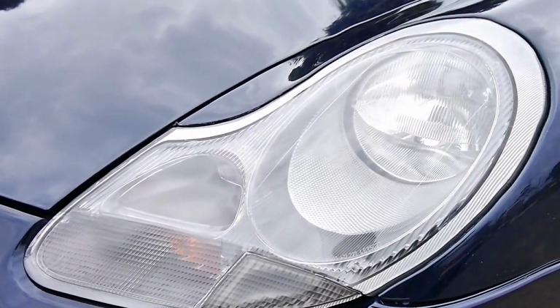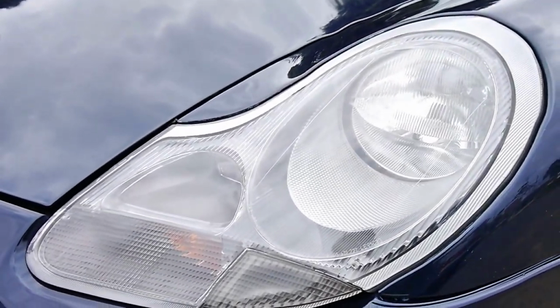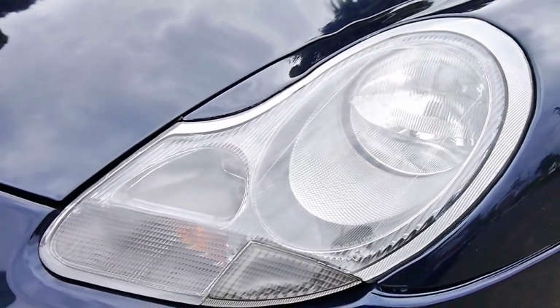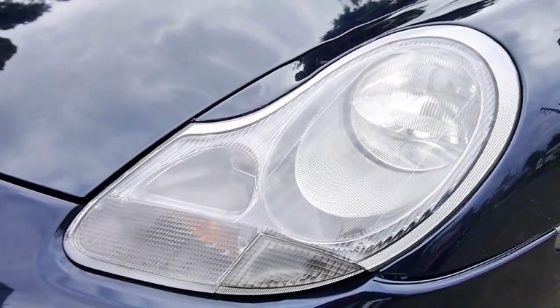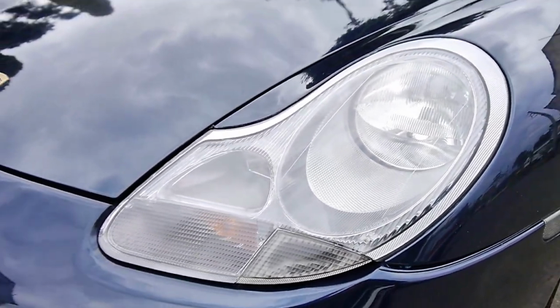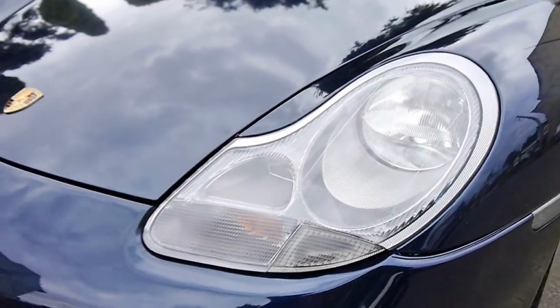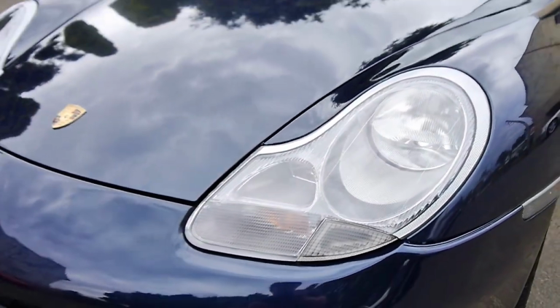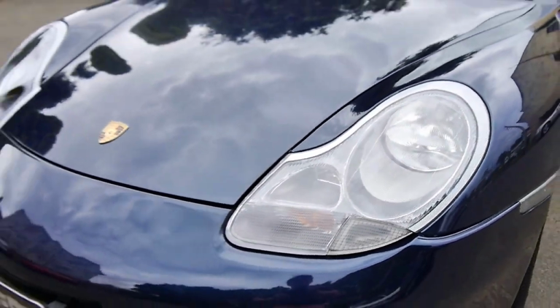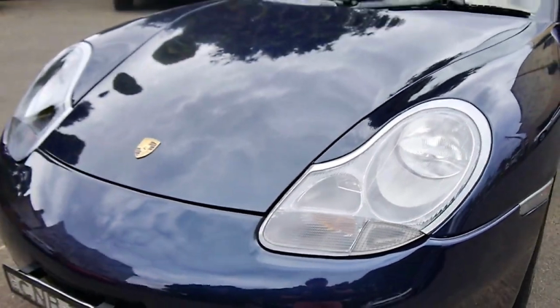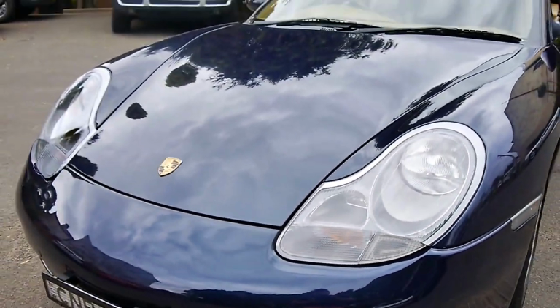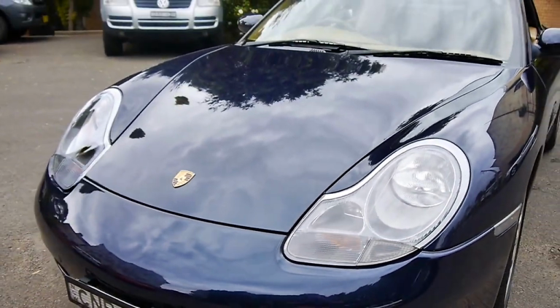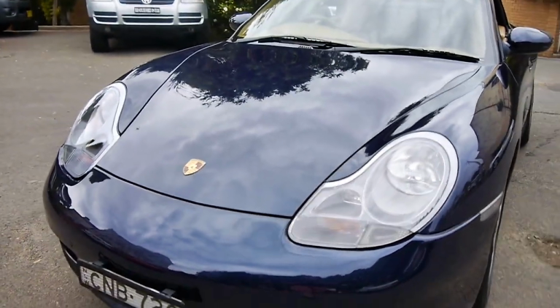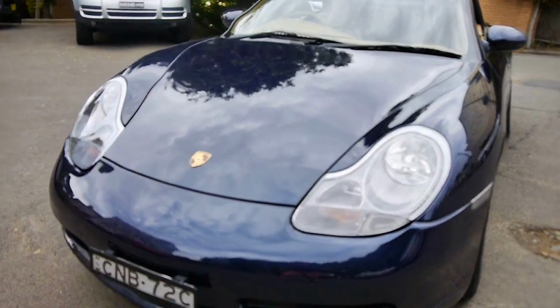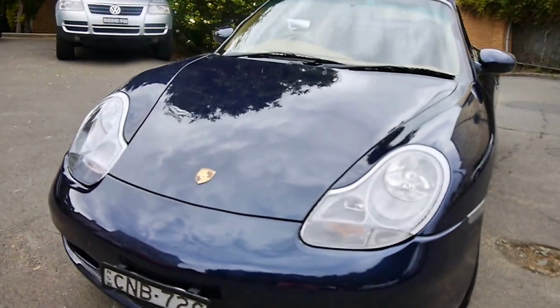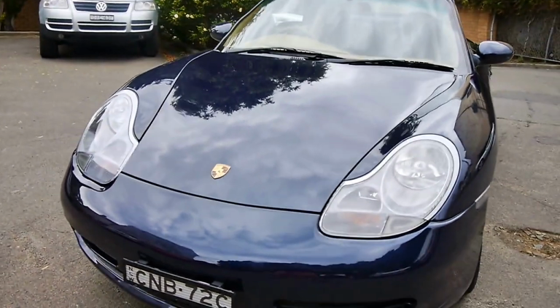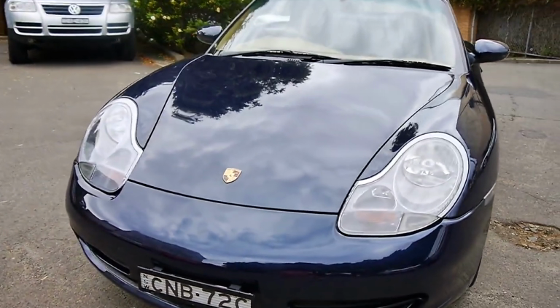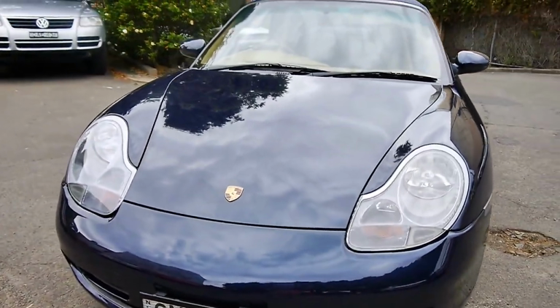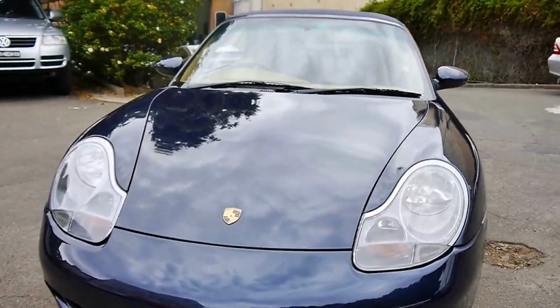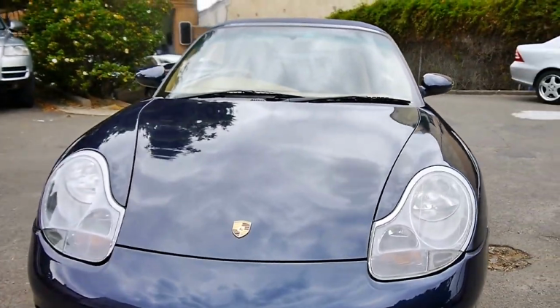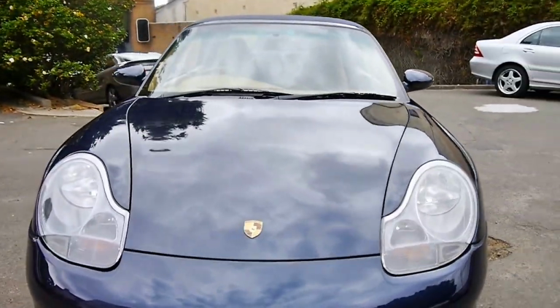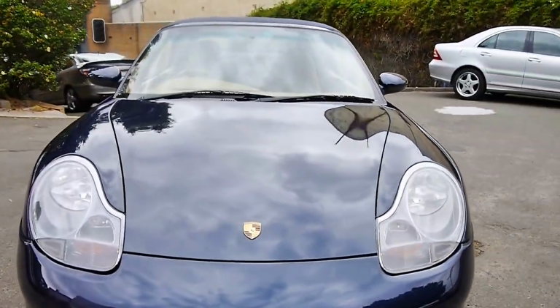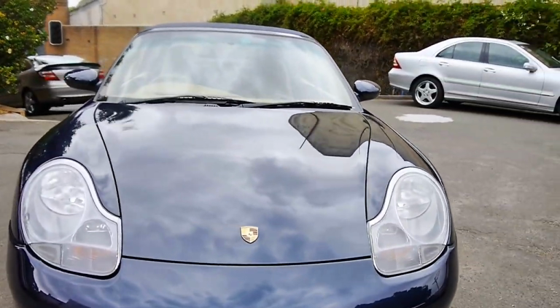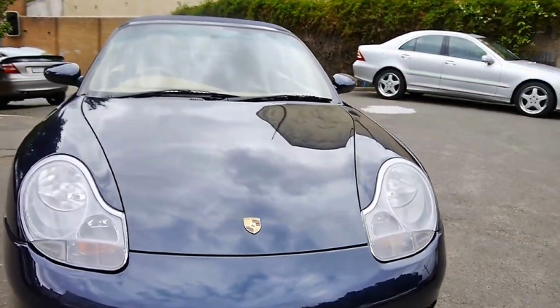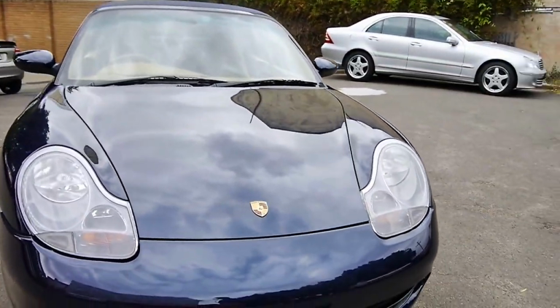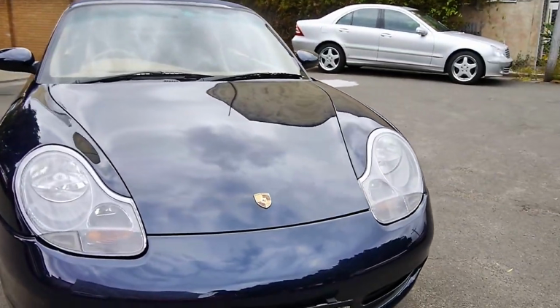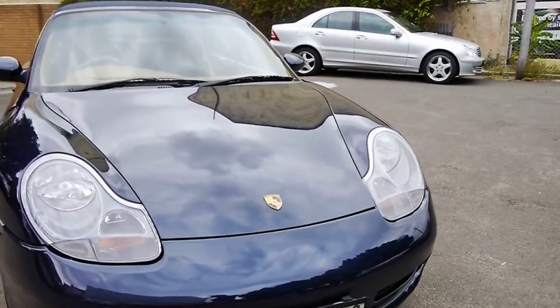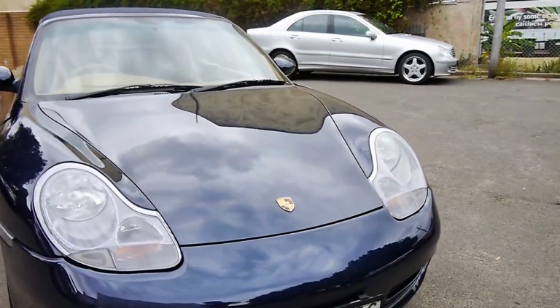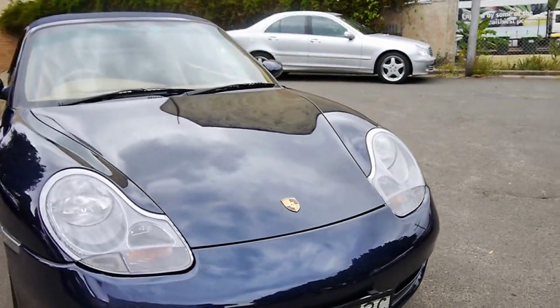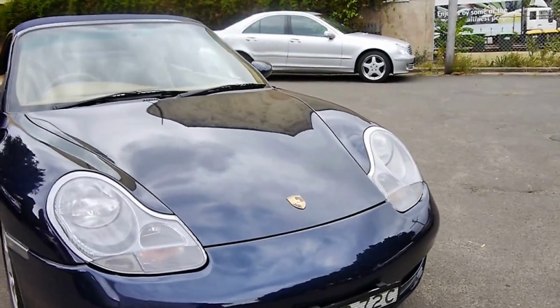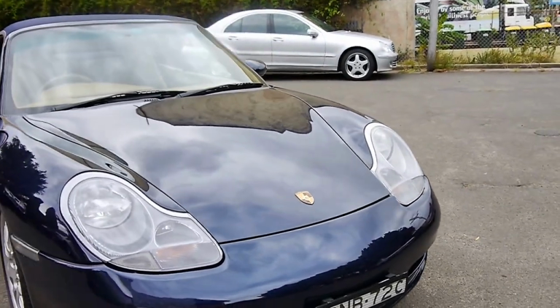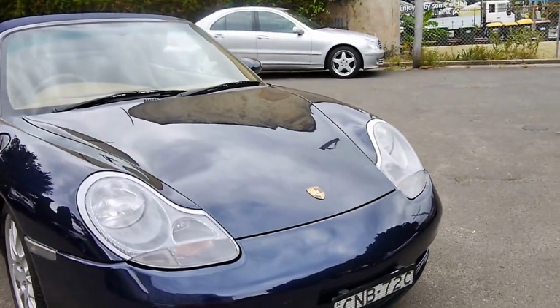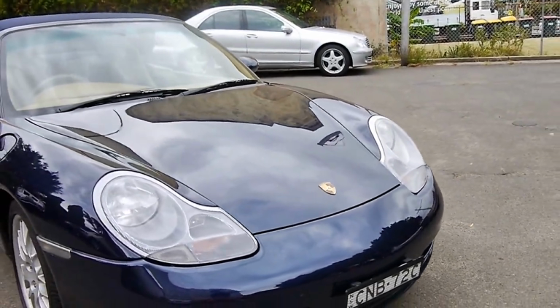You can see the headlights are in as new condition, the paint — everything about this car. It really is very good.